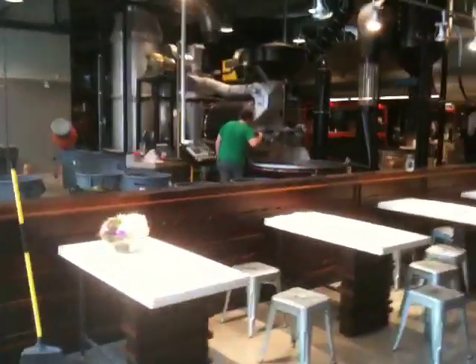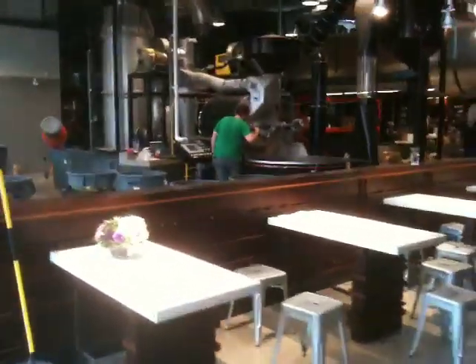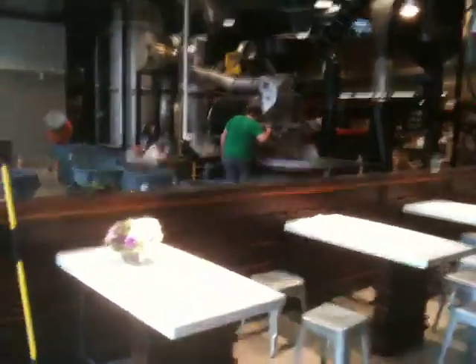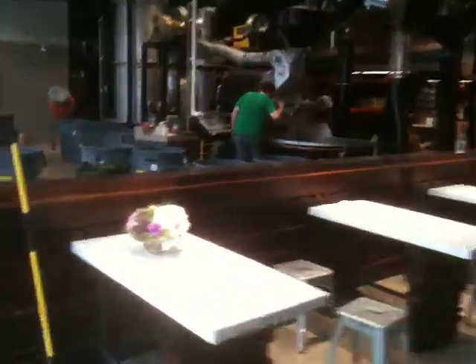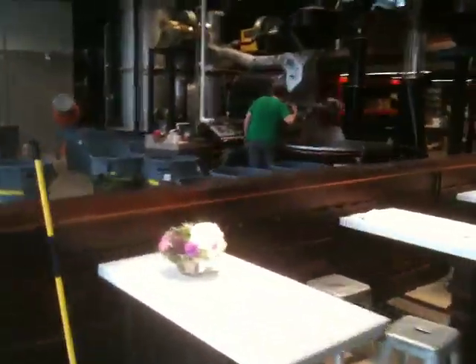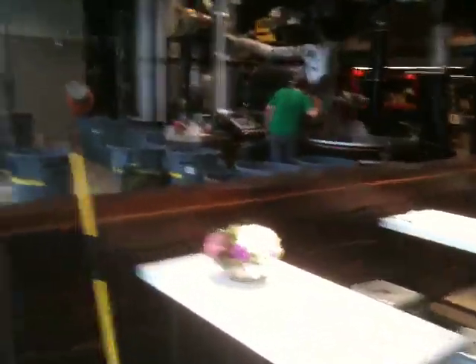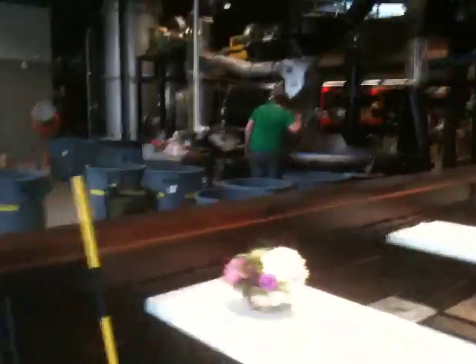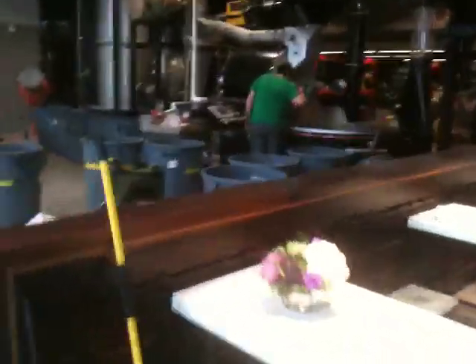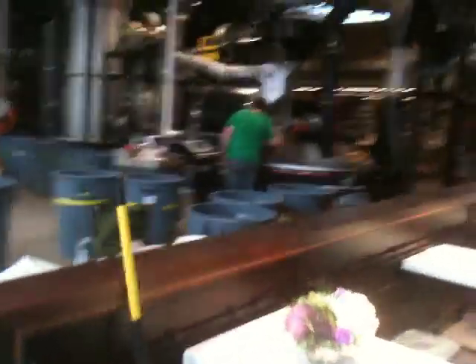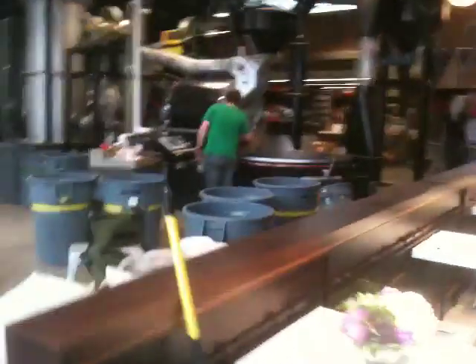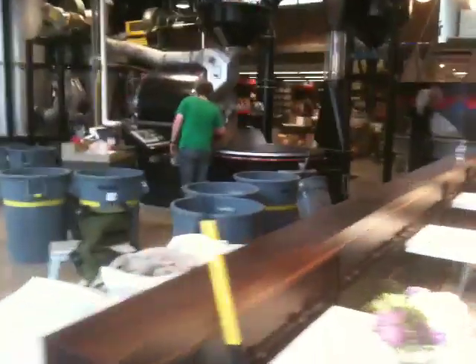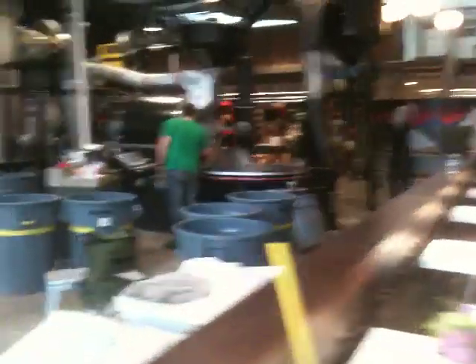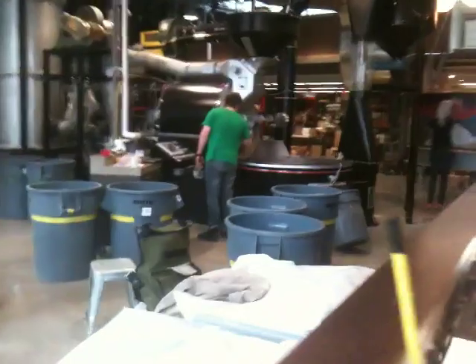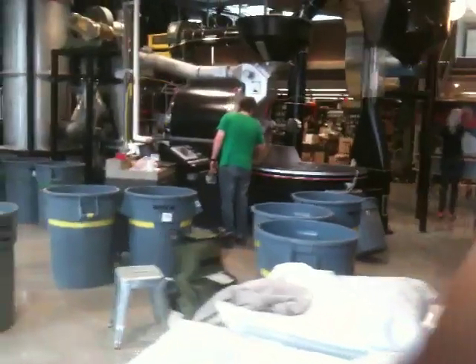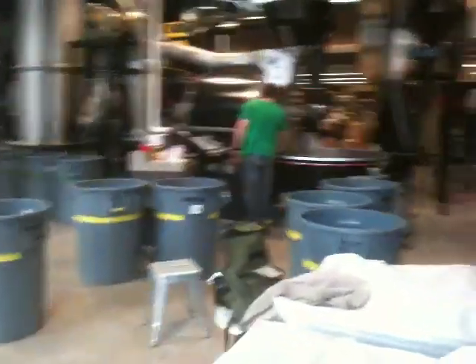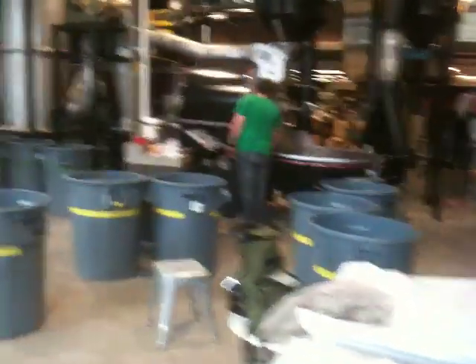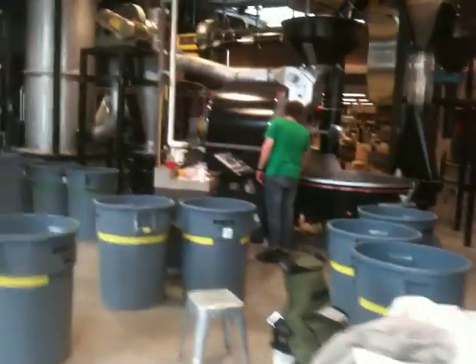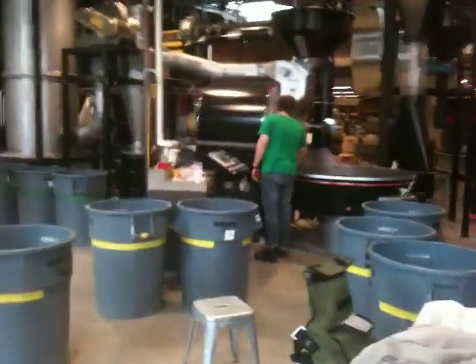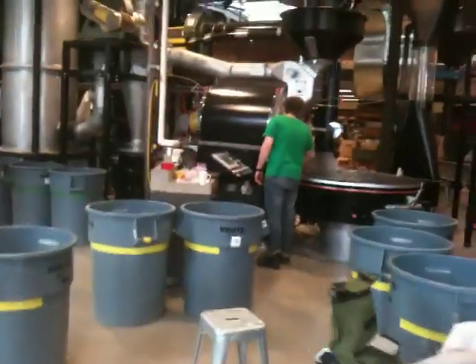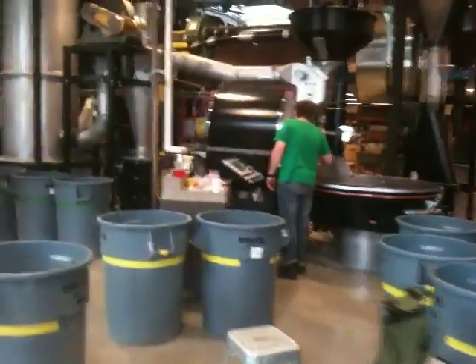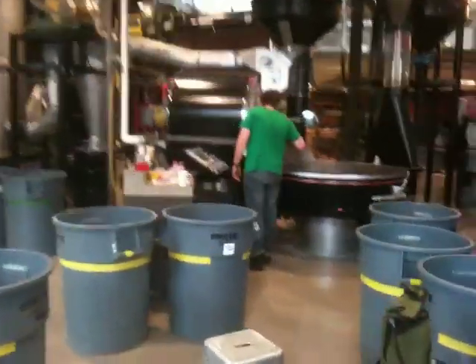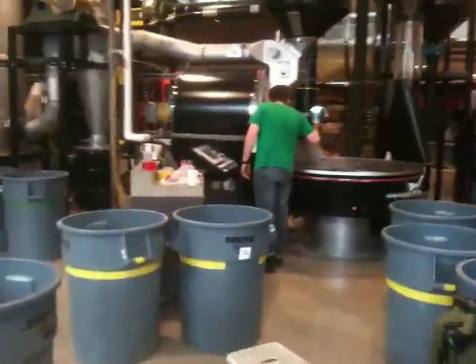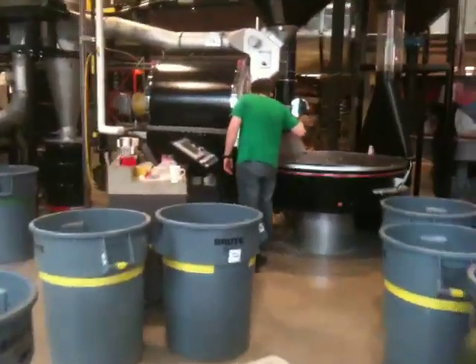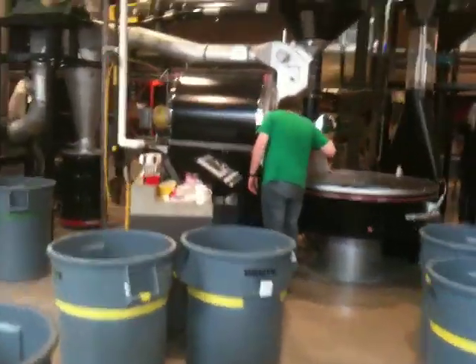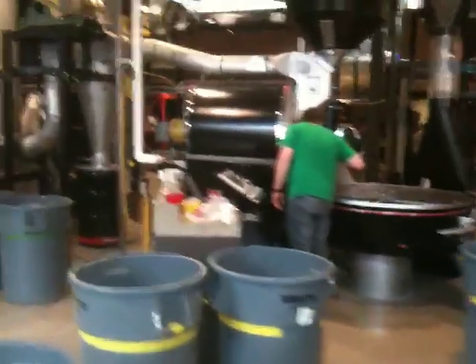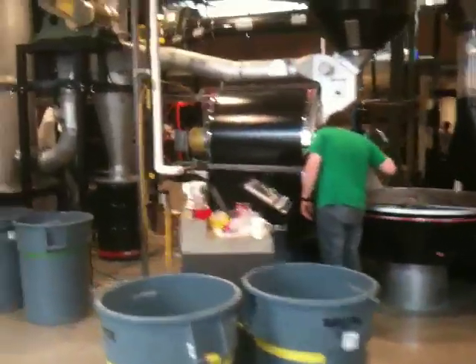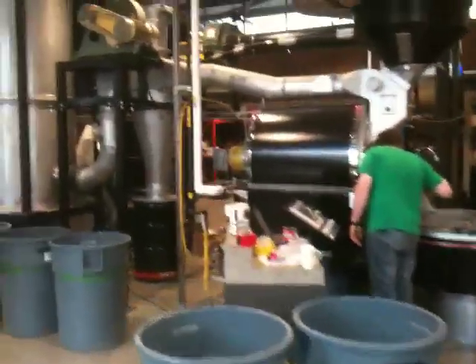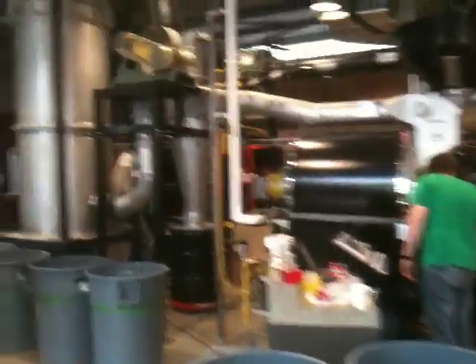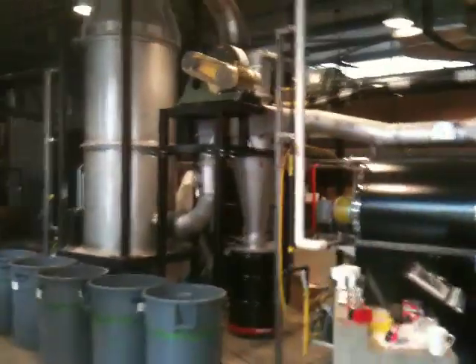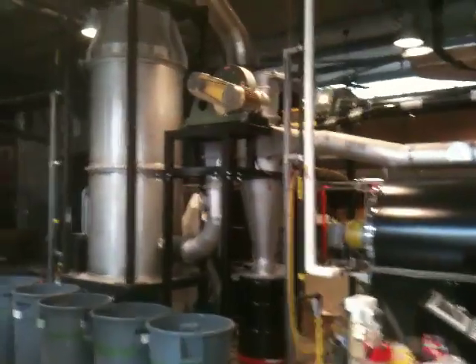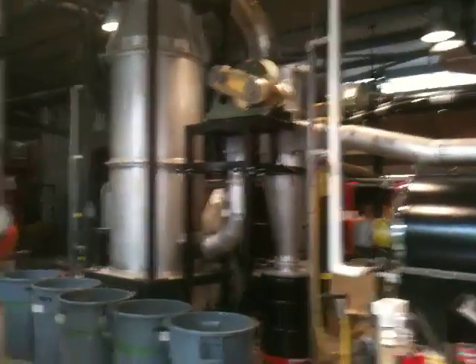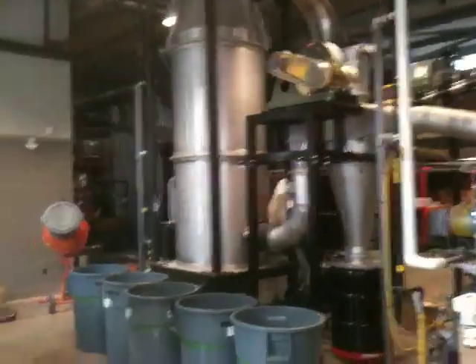I was hoping it wasn't a separate machine for humans — it's for coffee beans. Awesome. So Cliff's roasting coffee right now.